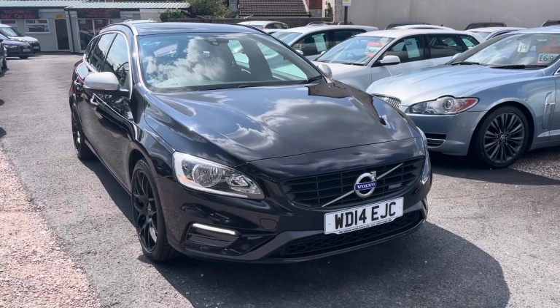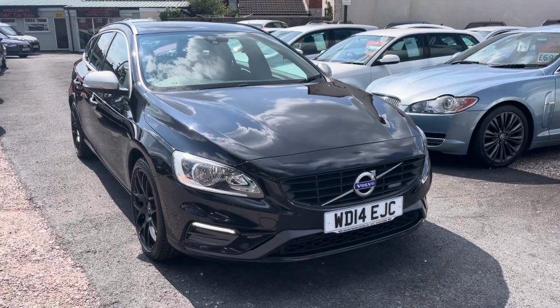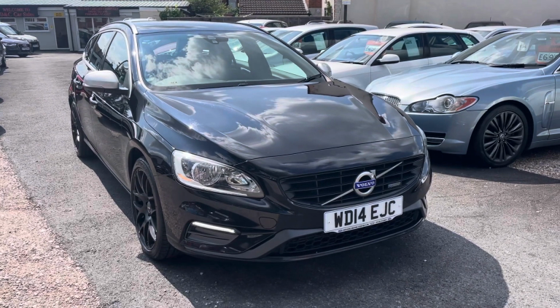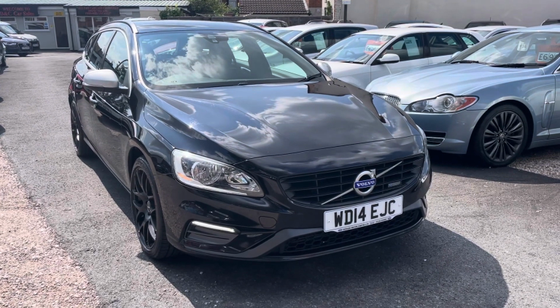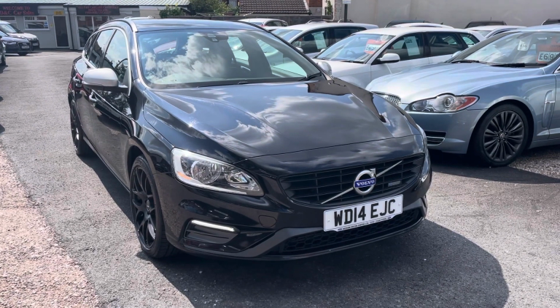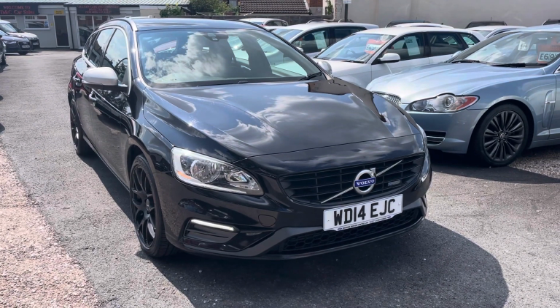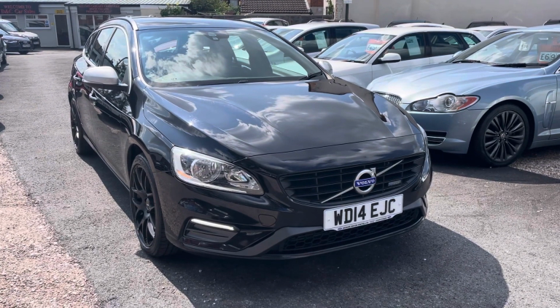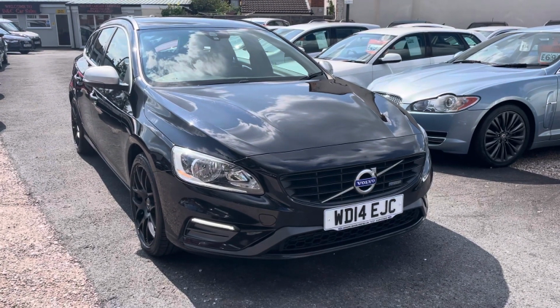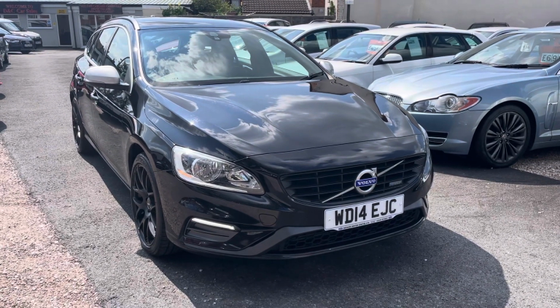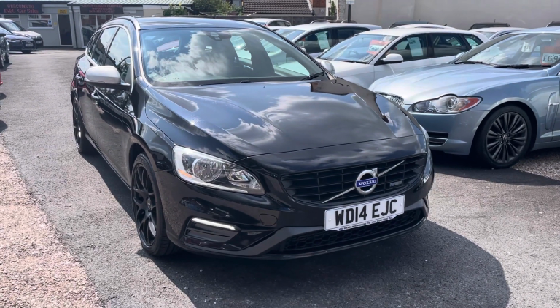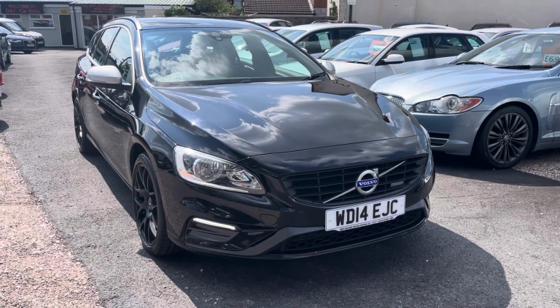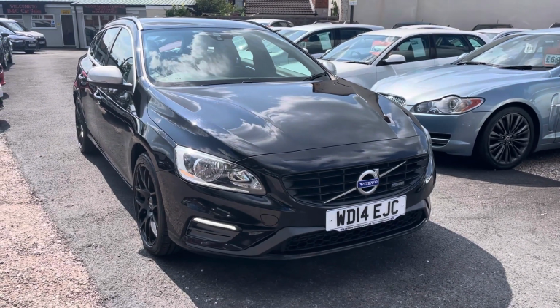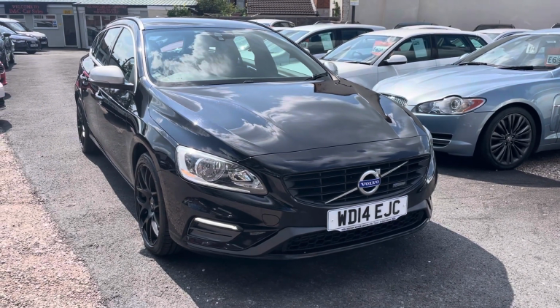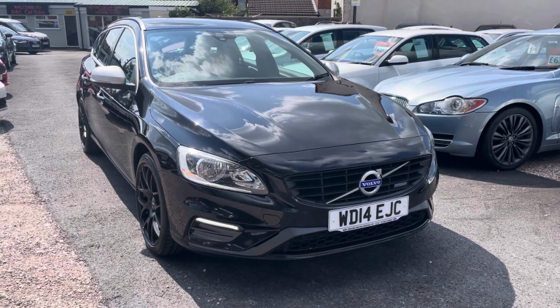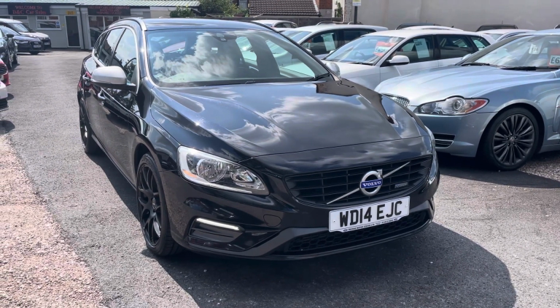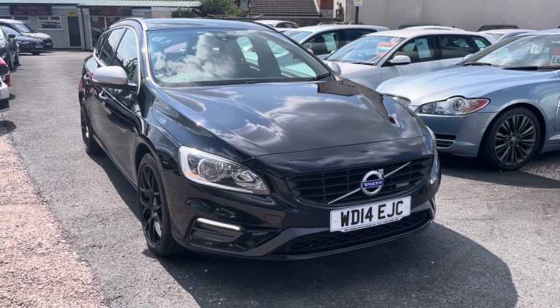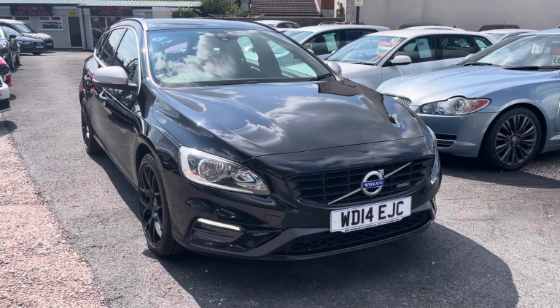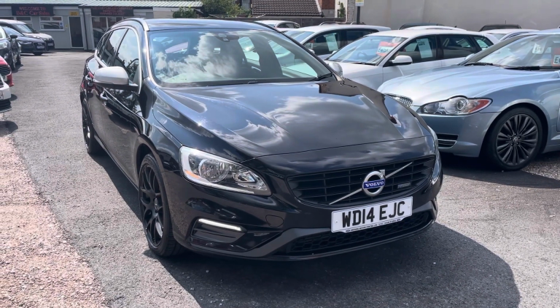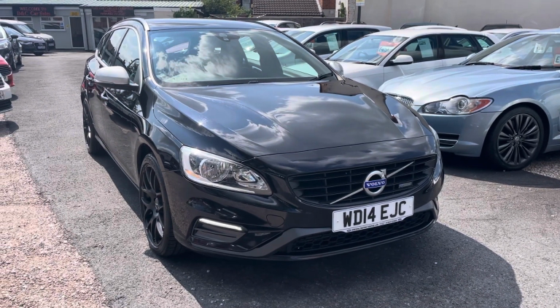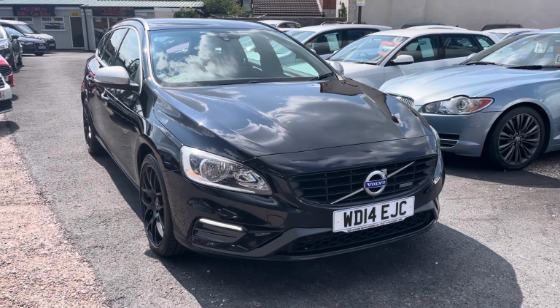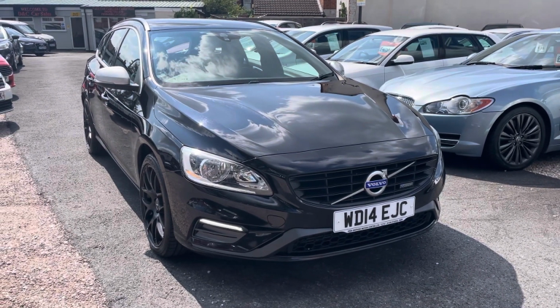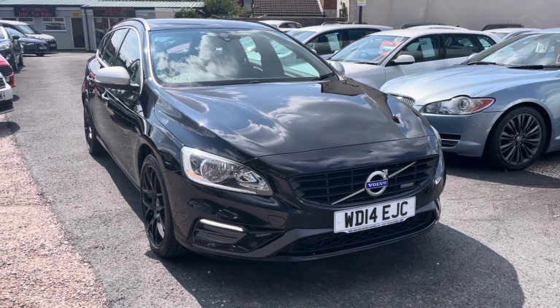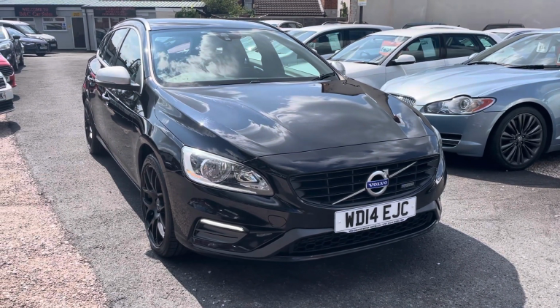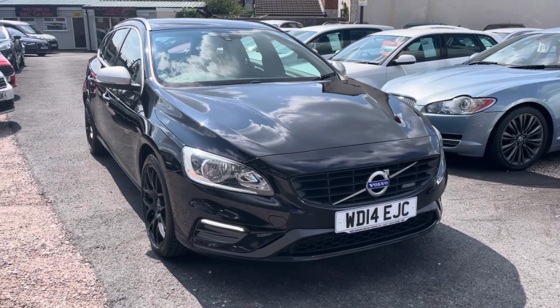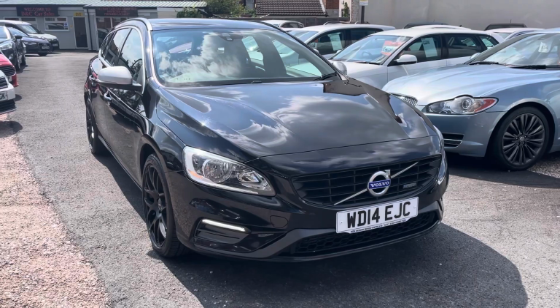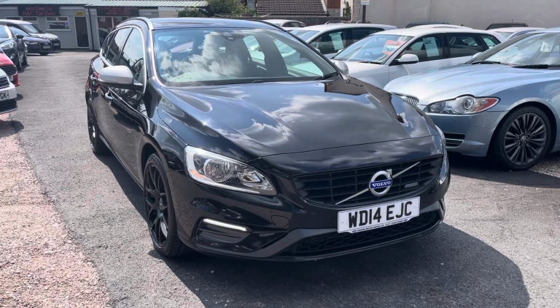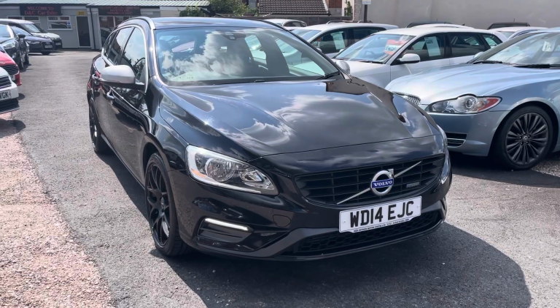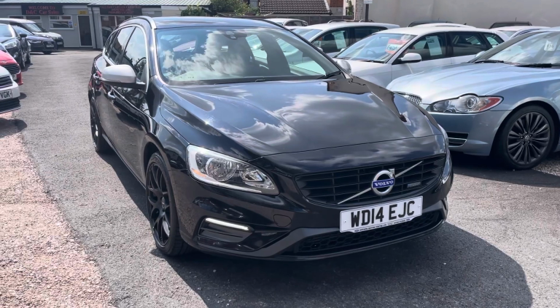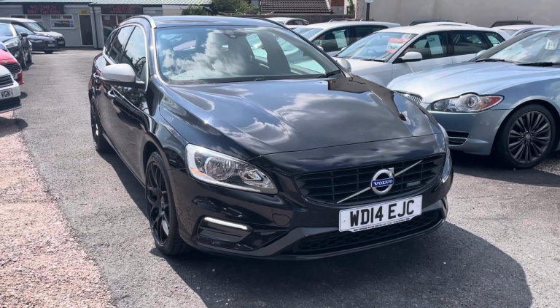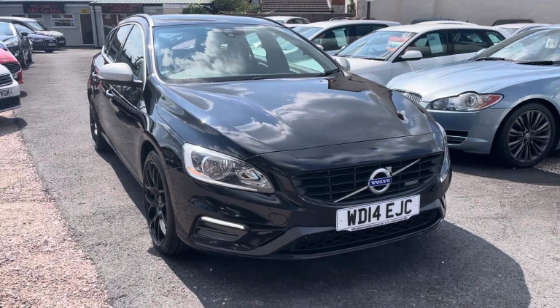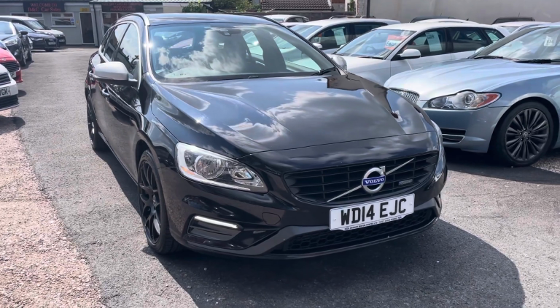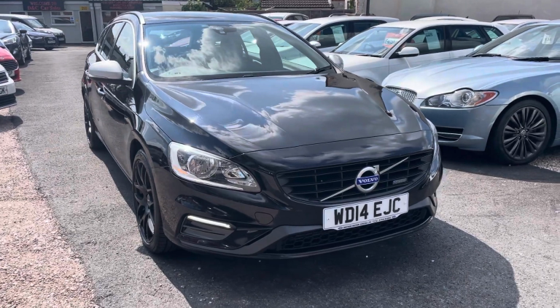Hi, it's Rich at D&C Car Sales in Crewe and I'm just going to do a quick walk around video of our Volvo.